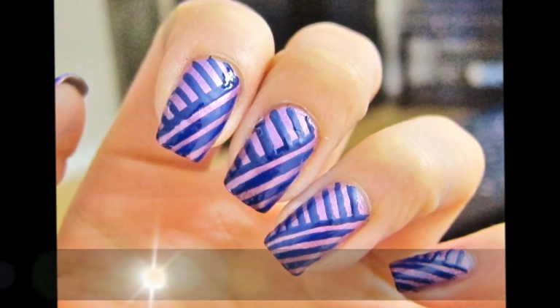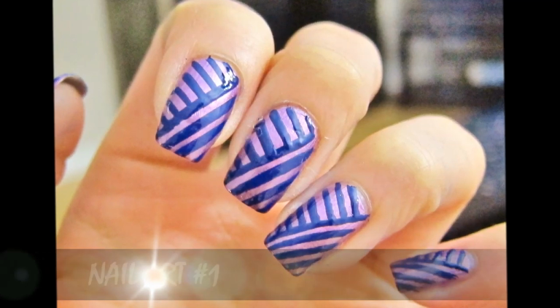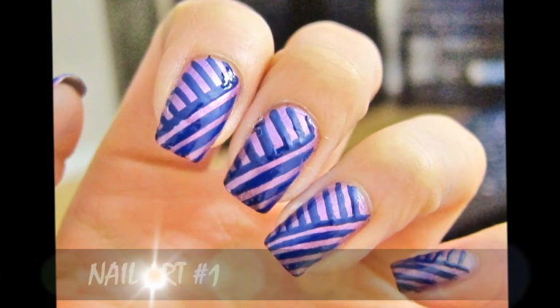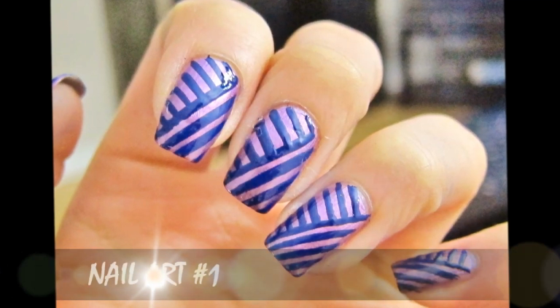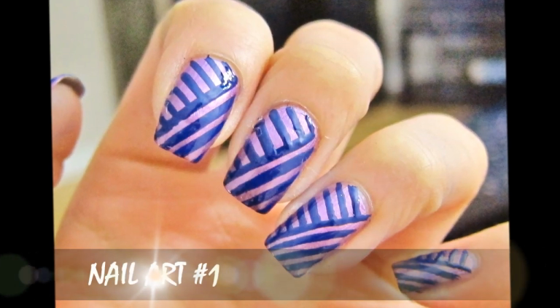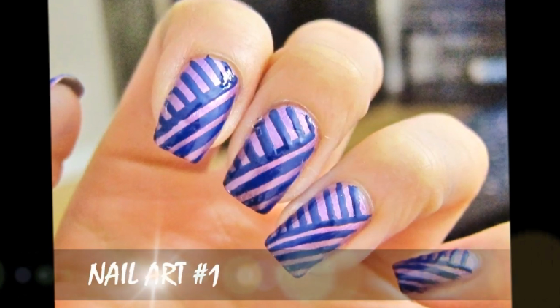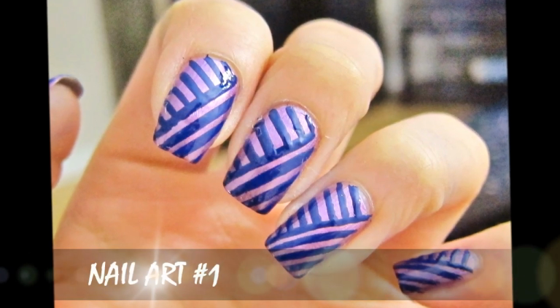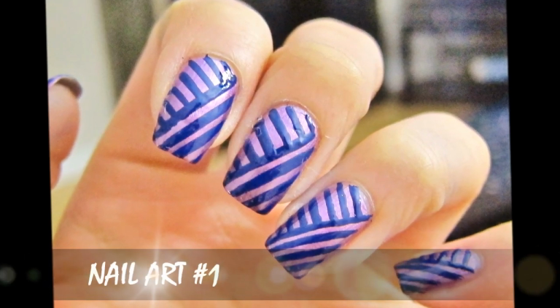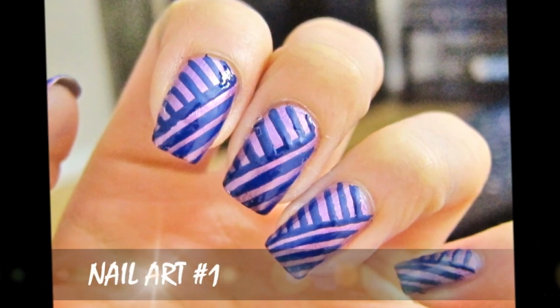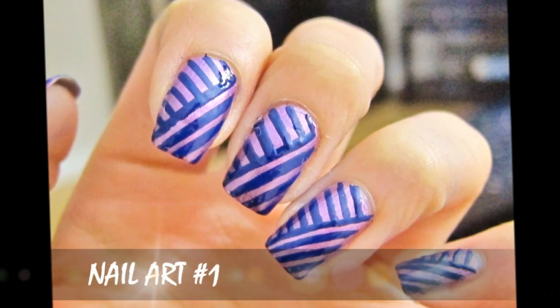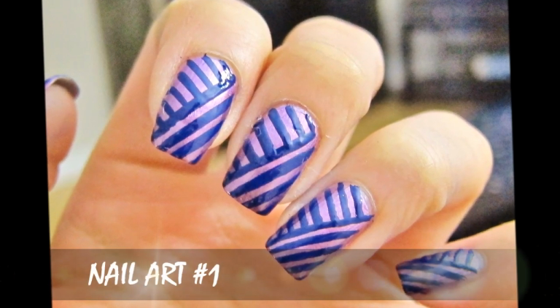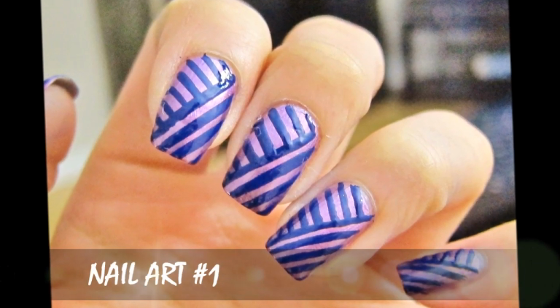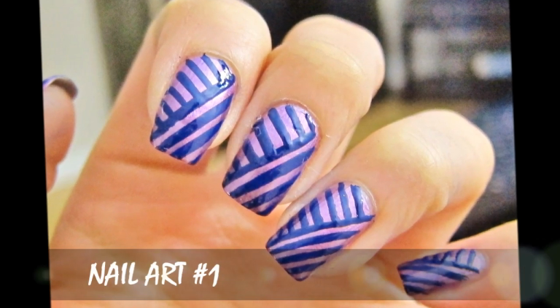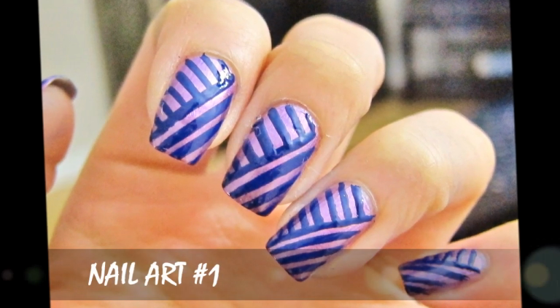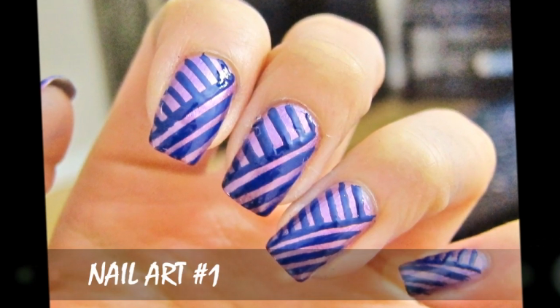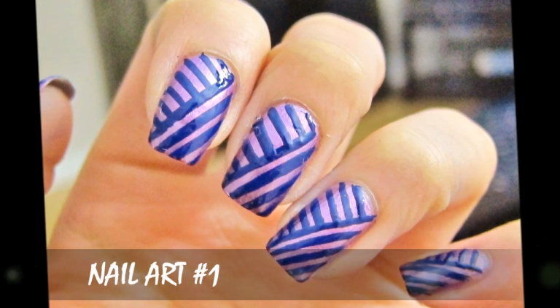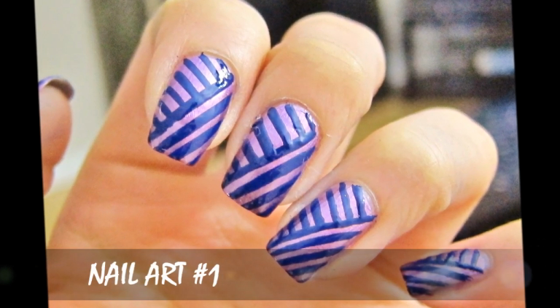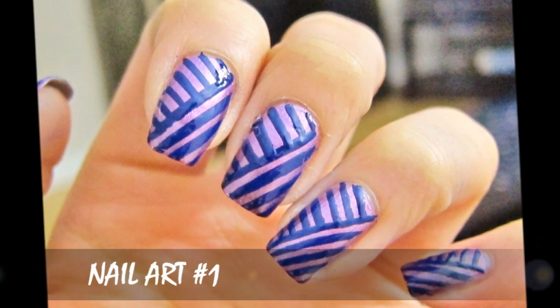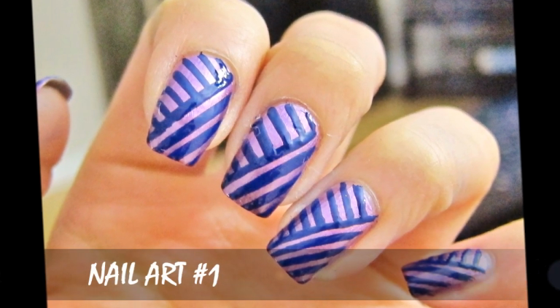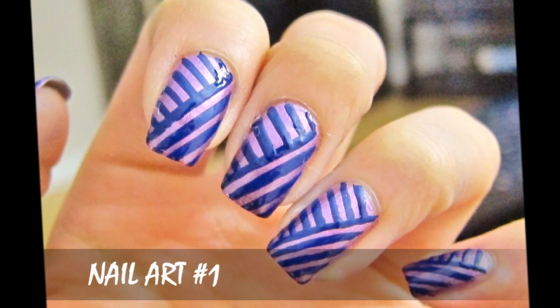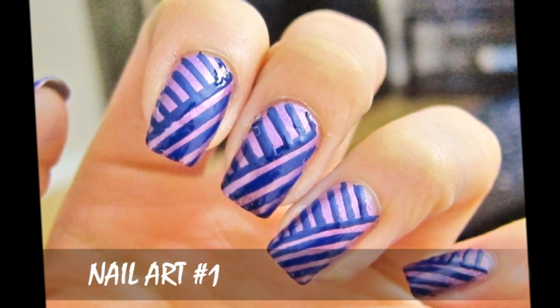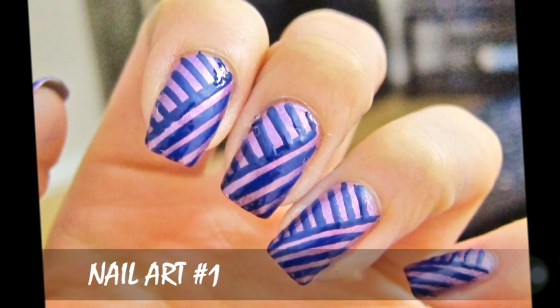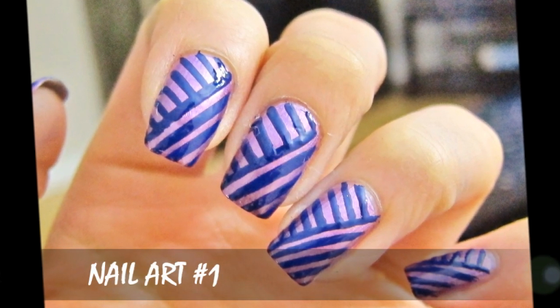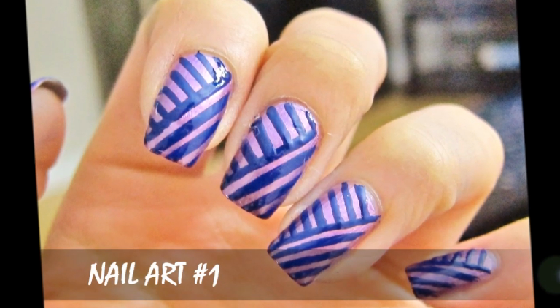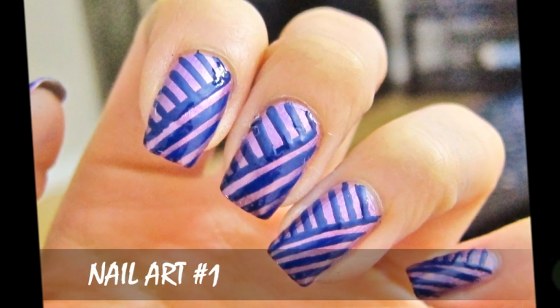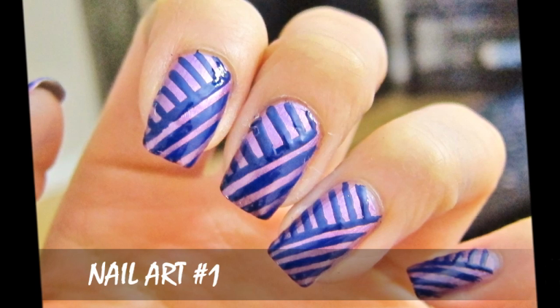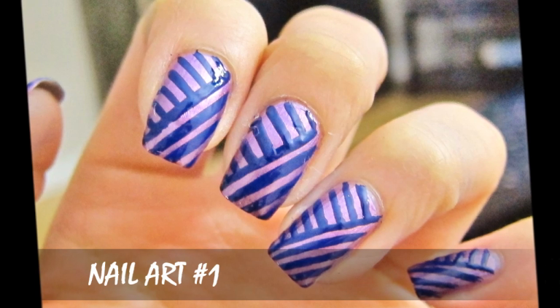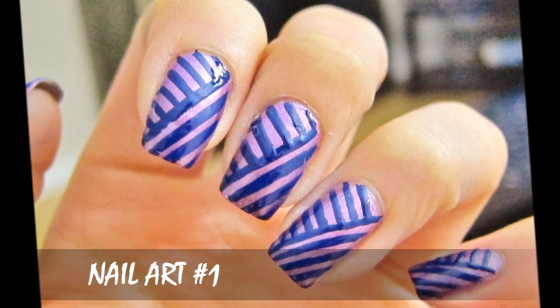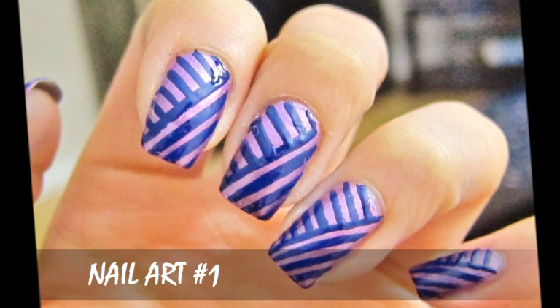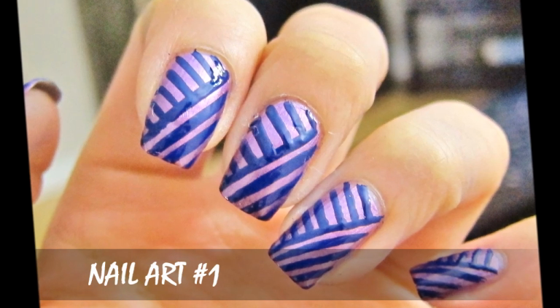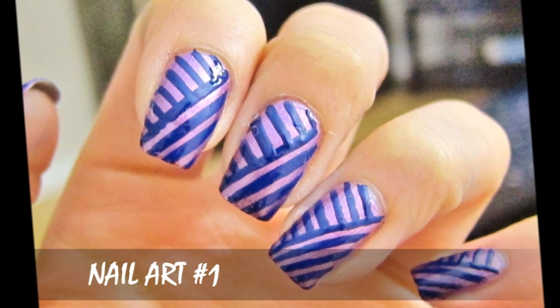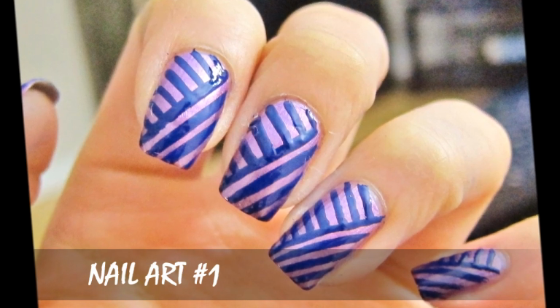Hey everyone! Today I'm going to show you how to do three easy nail art designs. So let's begin with nail art number one.